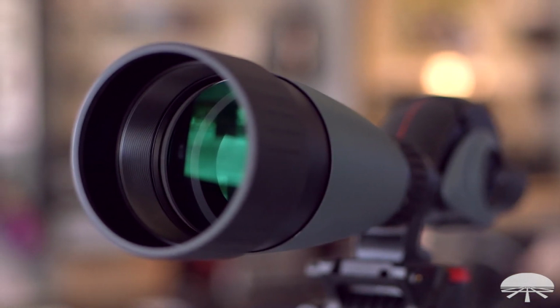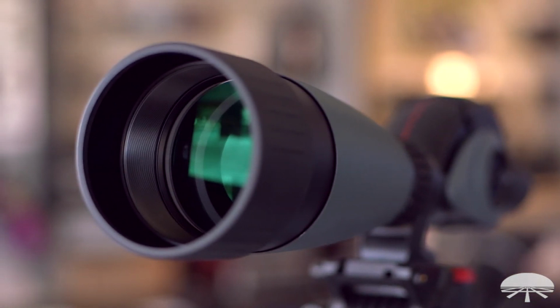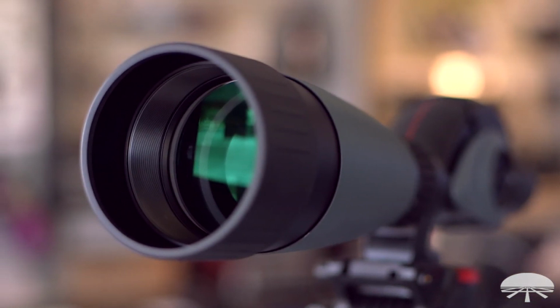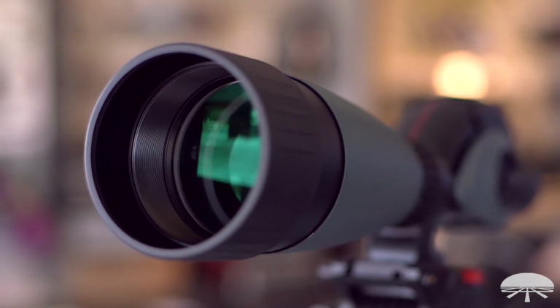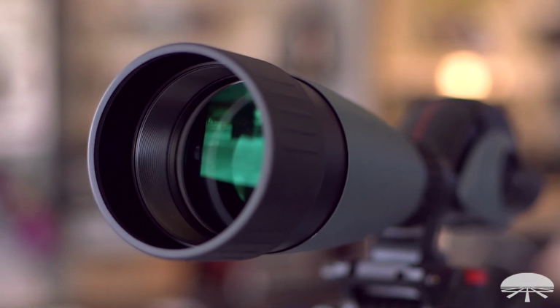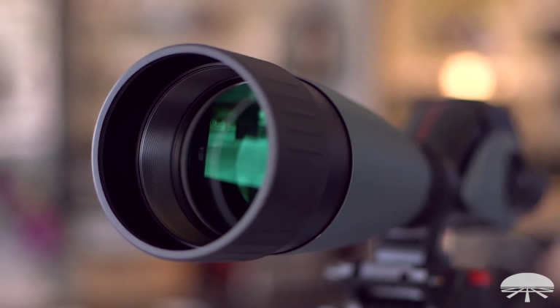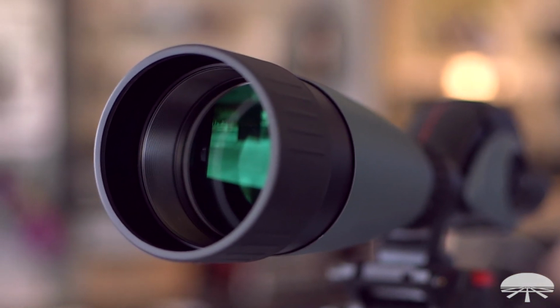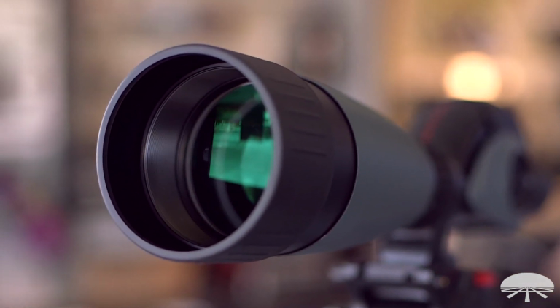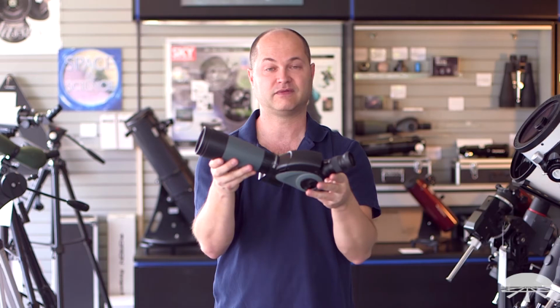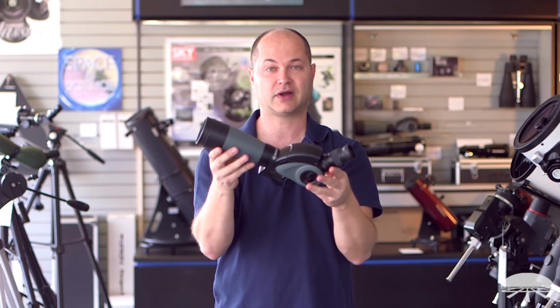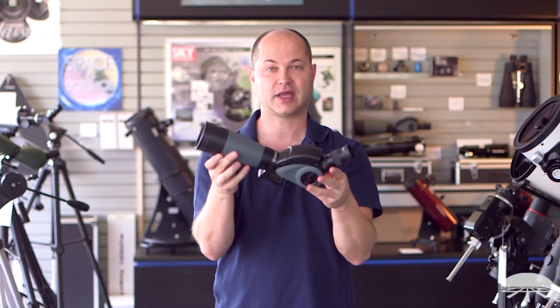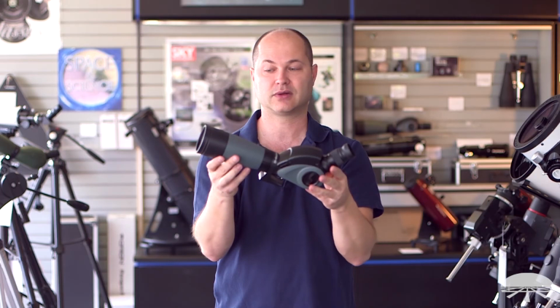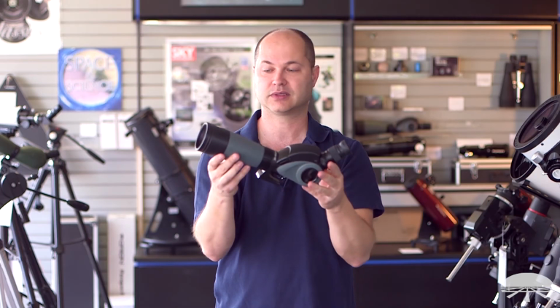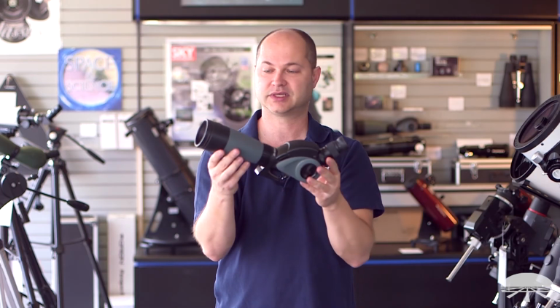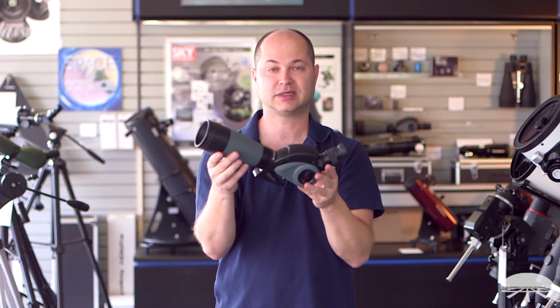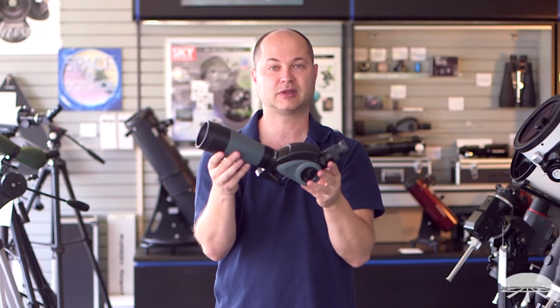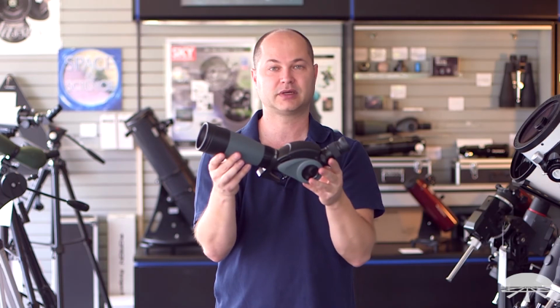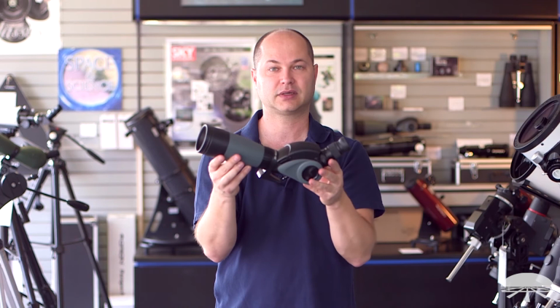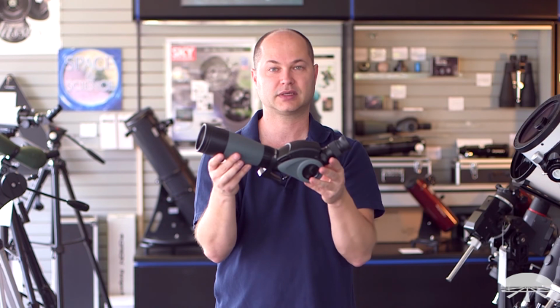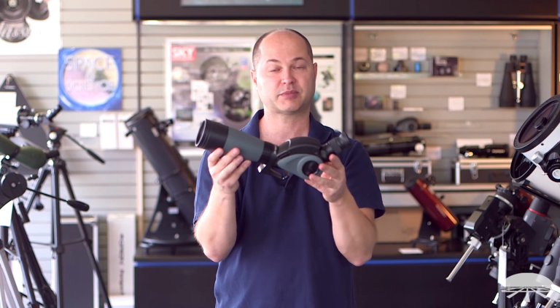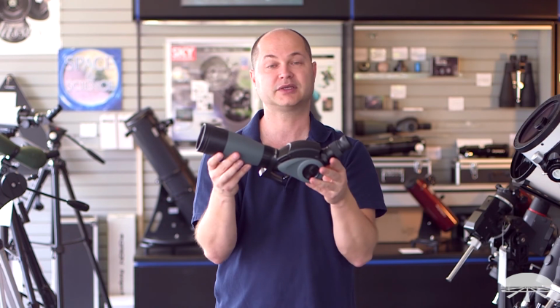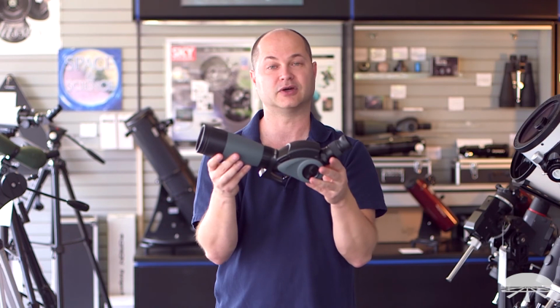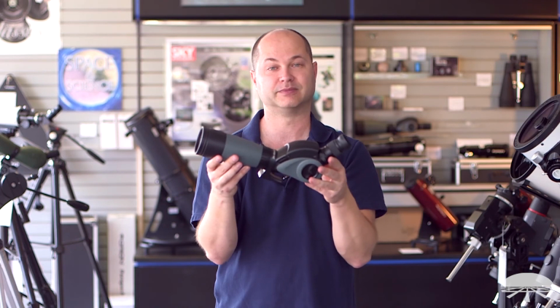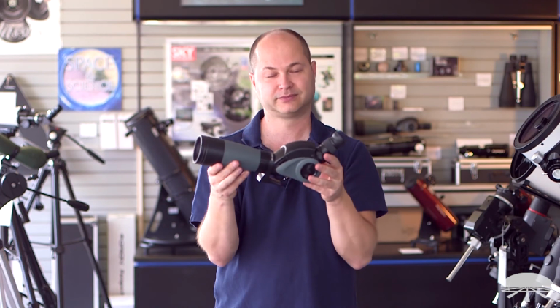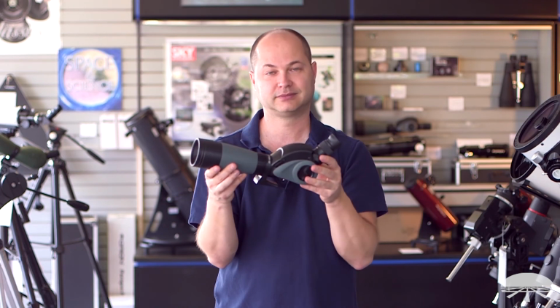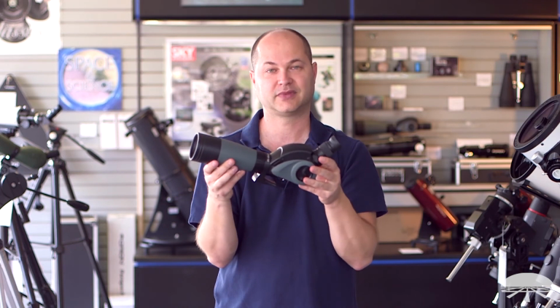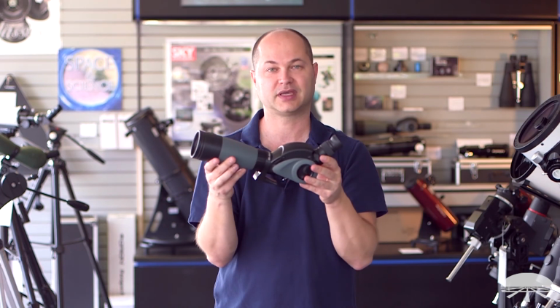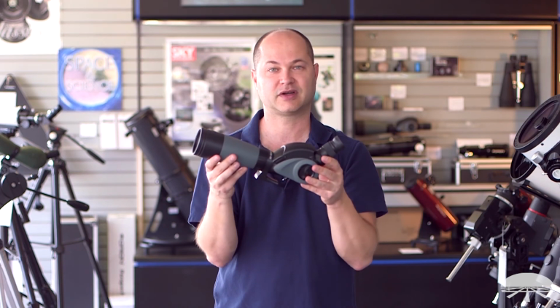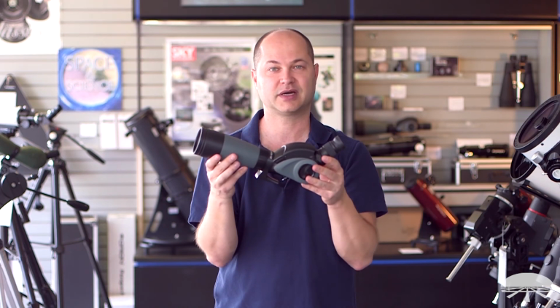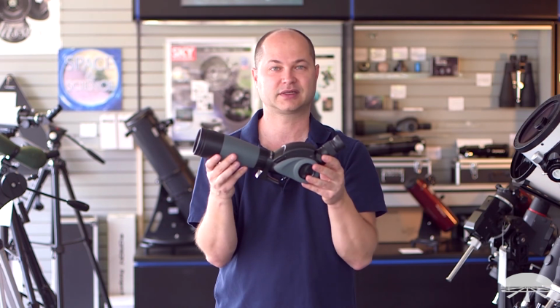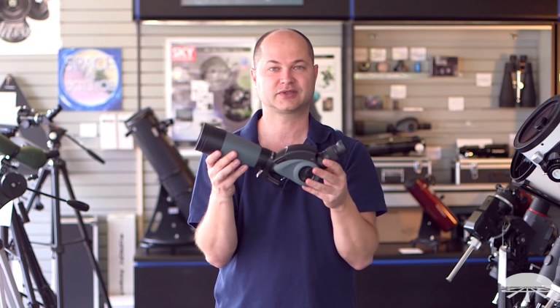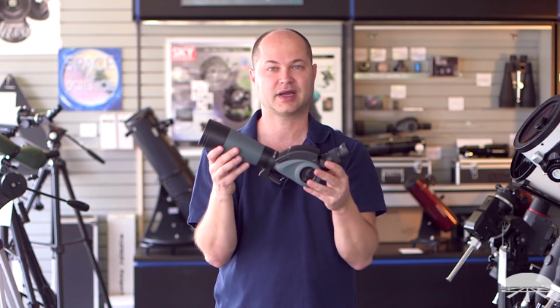All right, again, the Grandview Vari-Angle 60 millimeter spotting scope. Thank you very much. Clear skies.